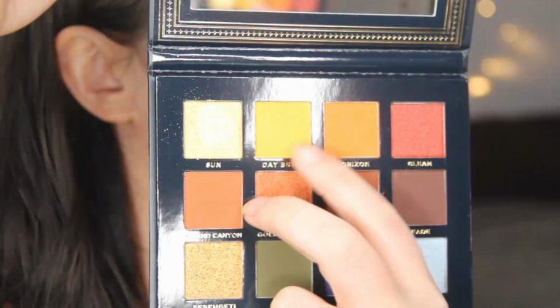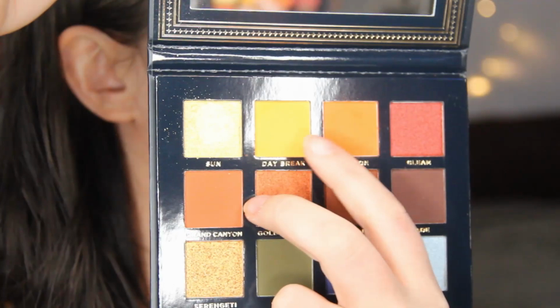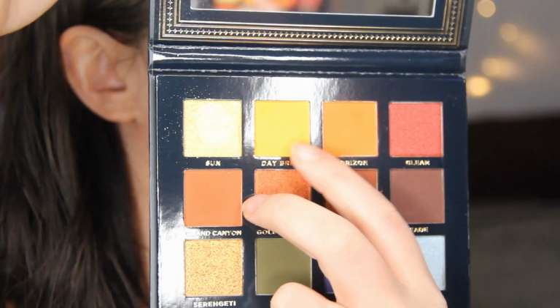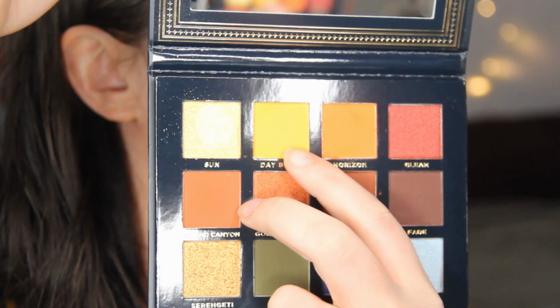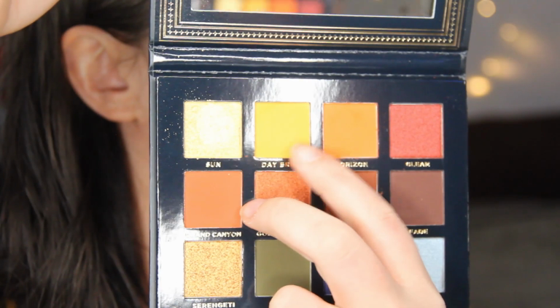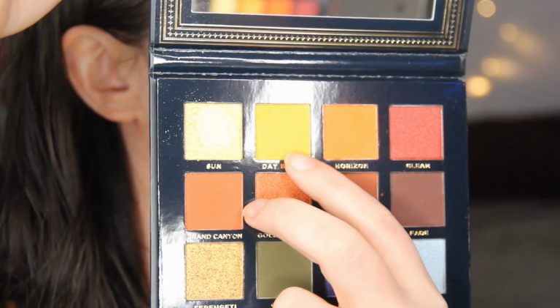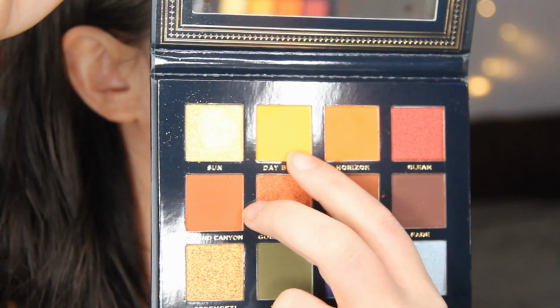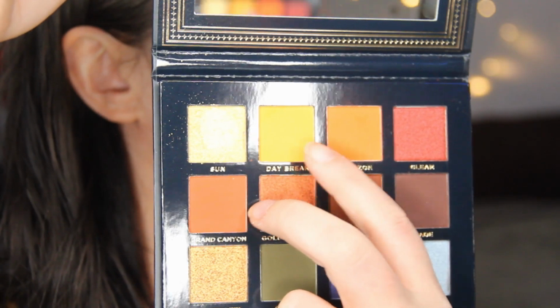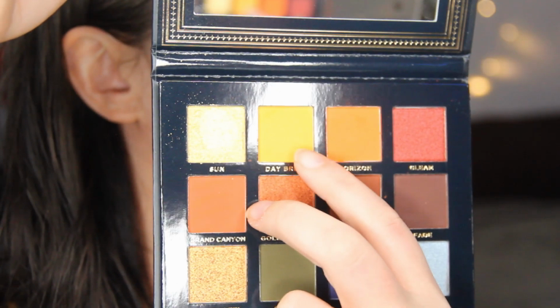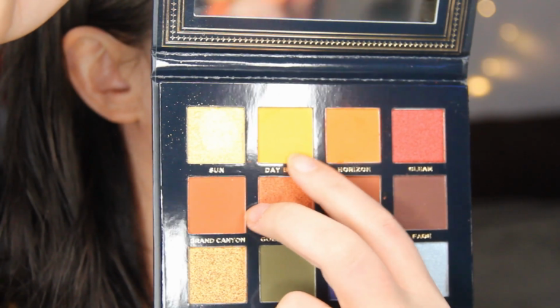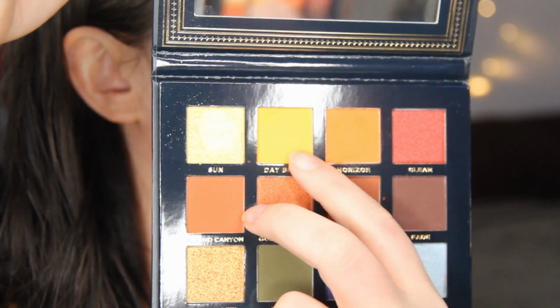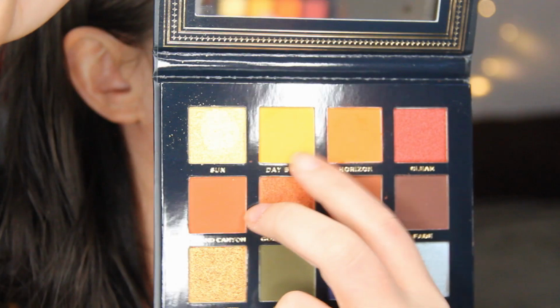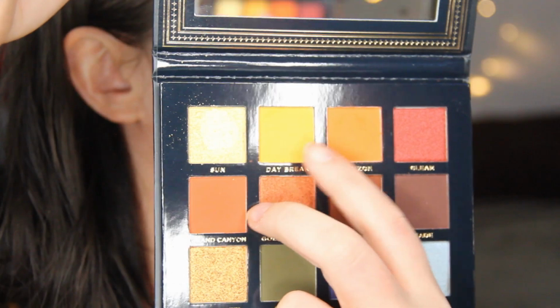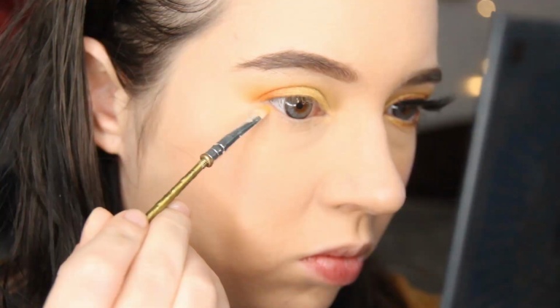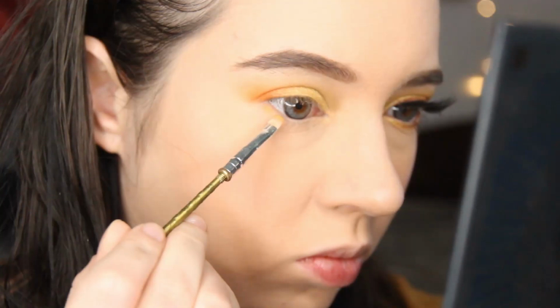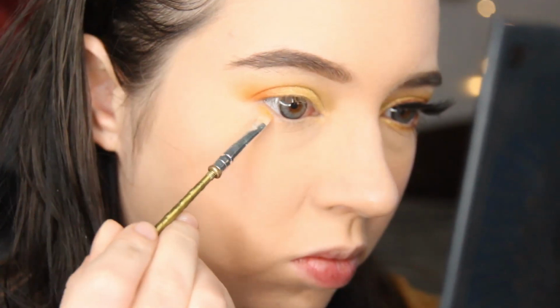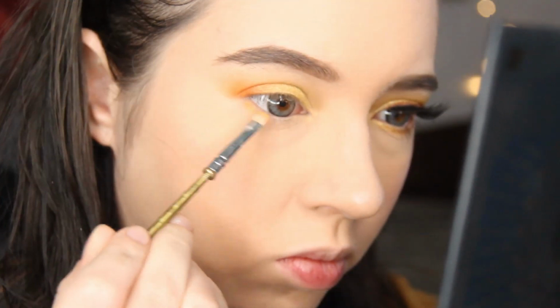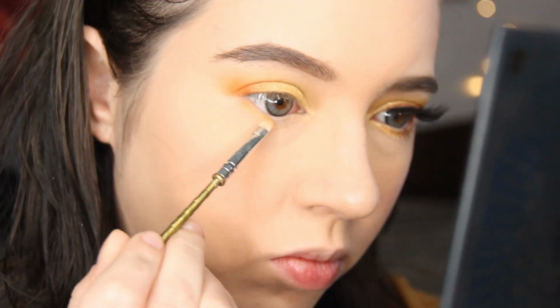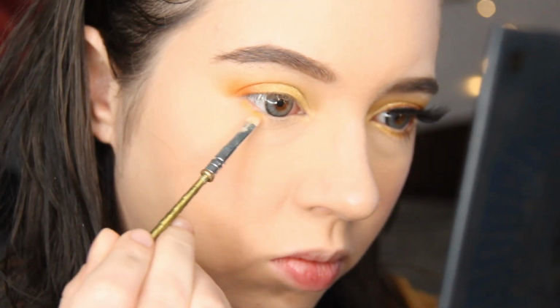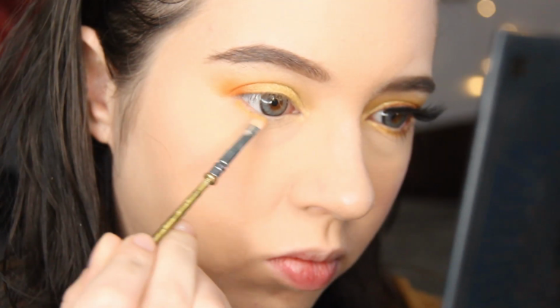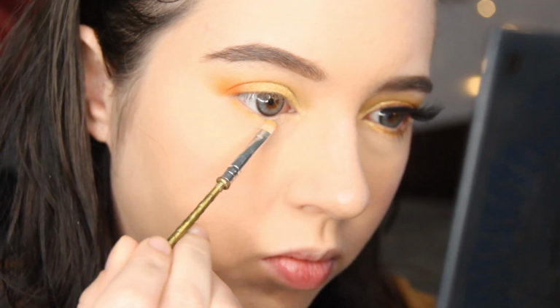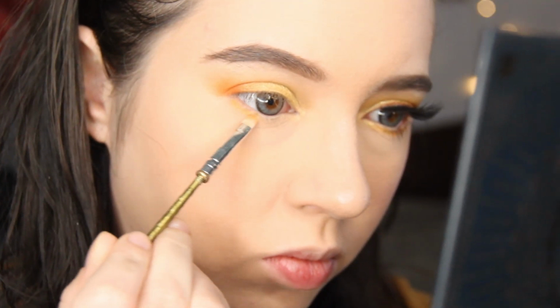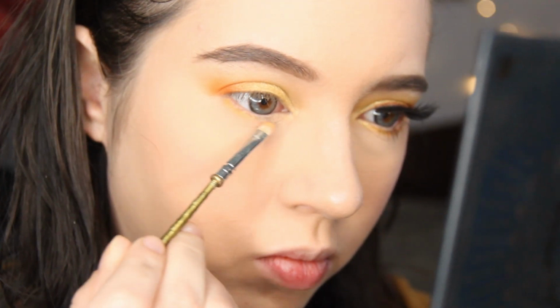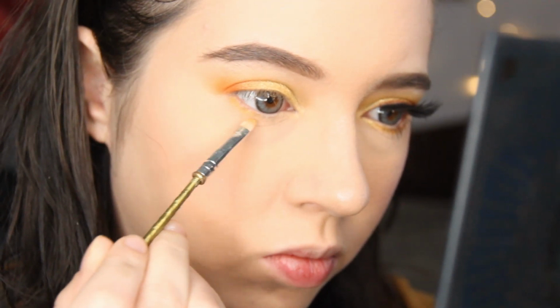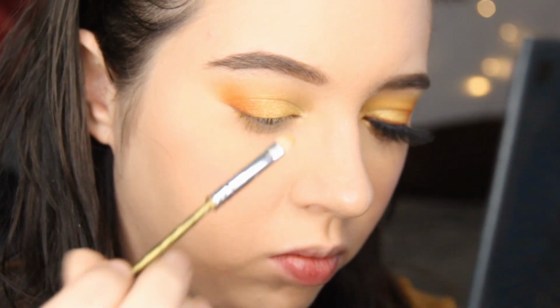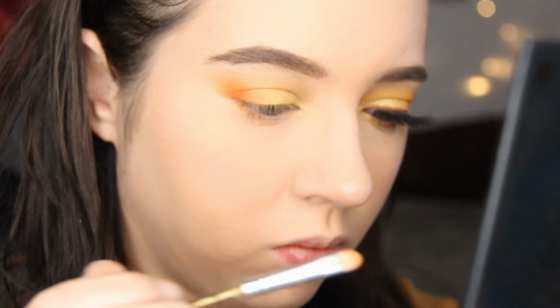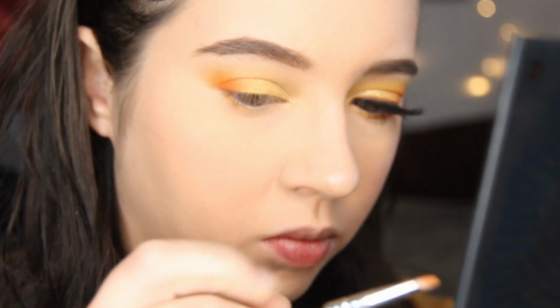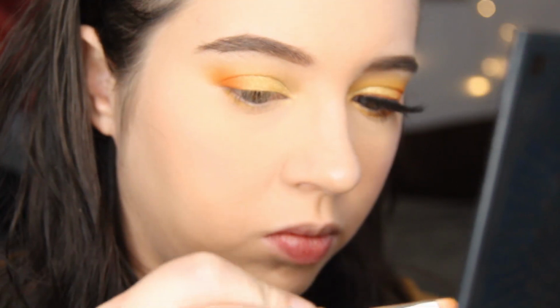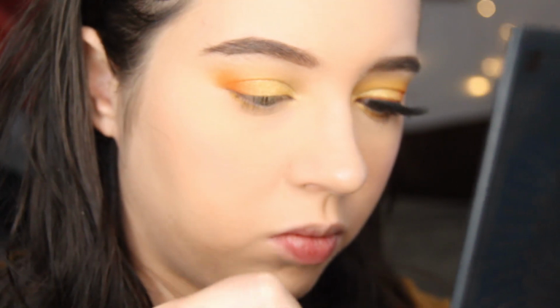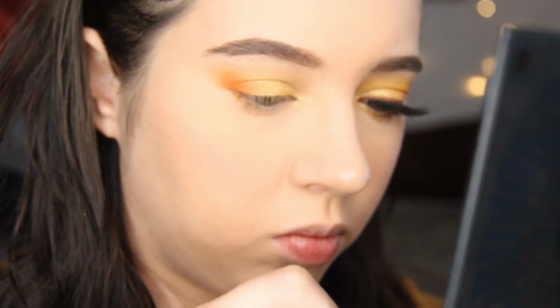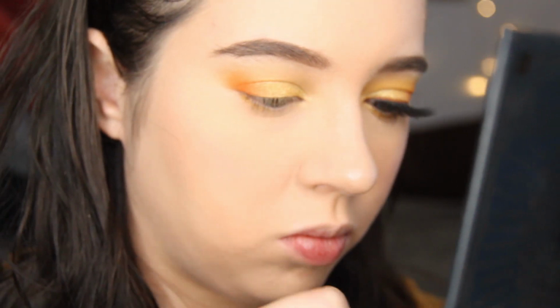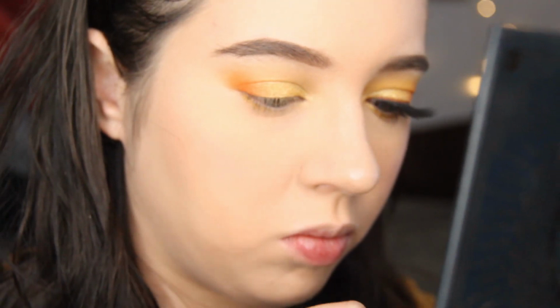Going back to Daybreak with a small brush, I'm going to blend this shade along my lower lid.